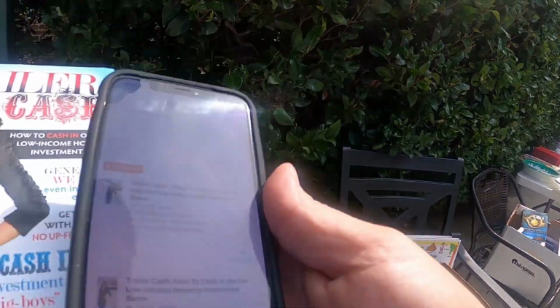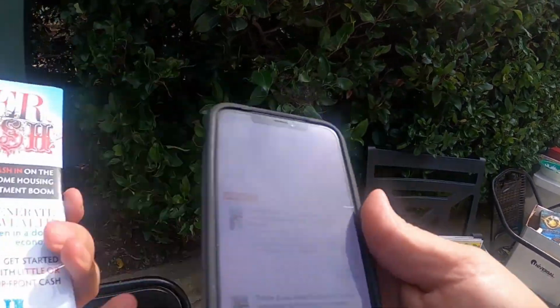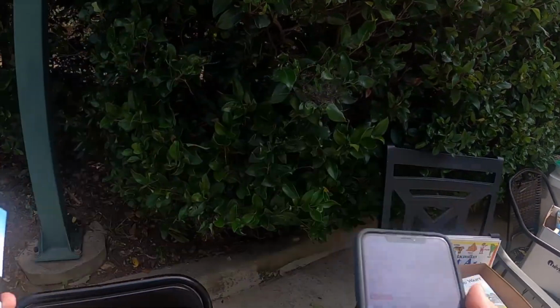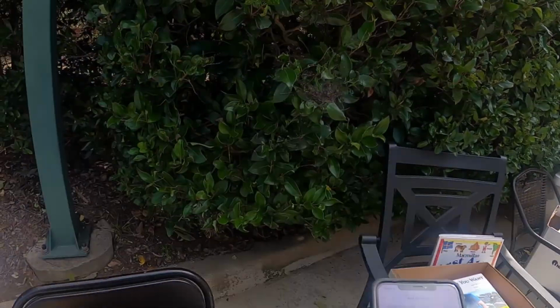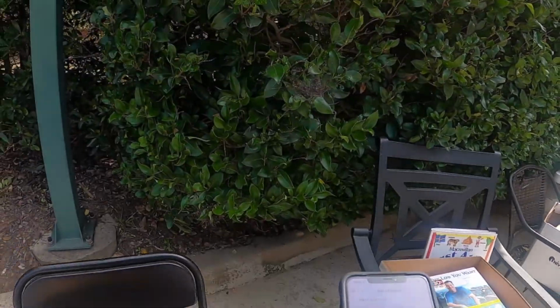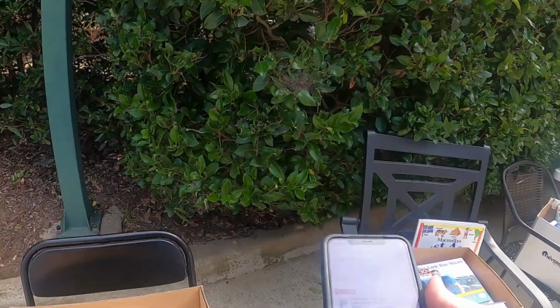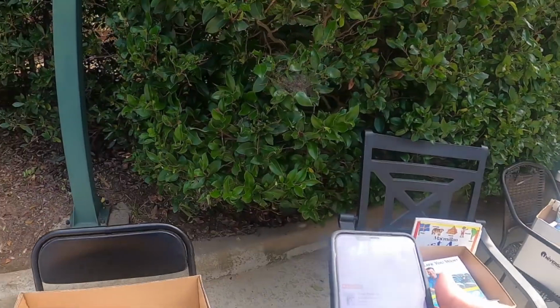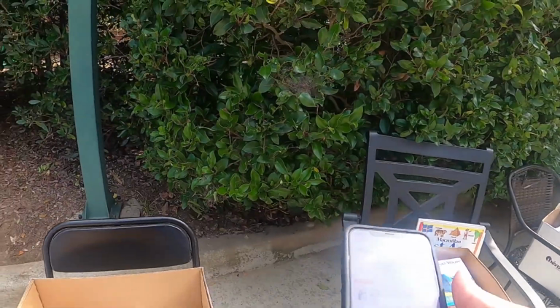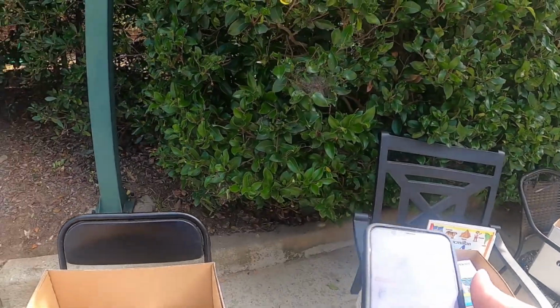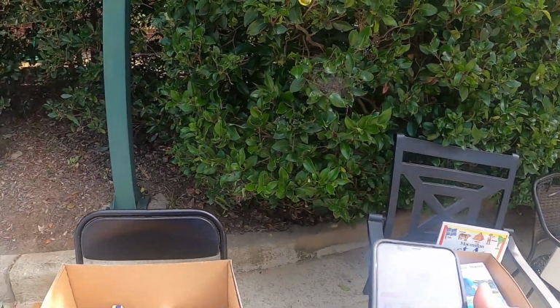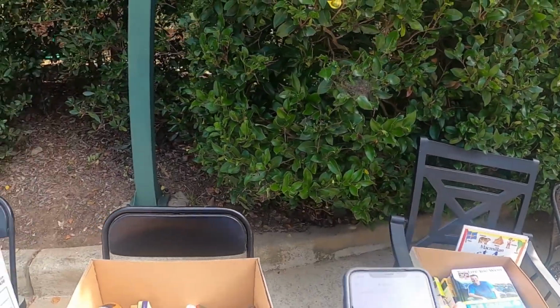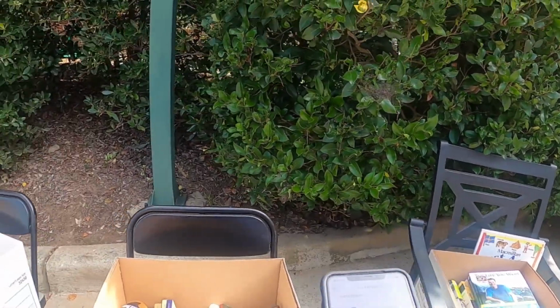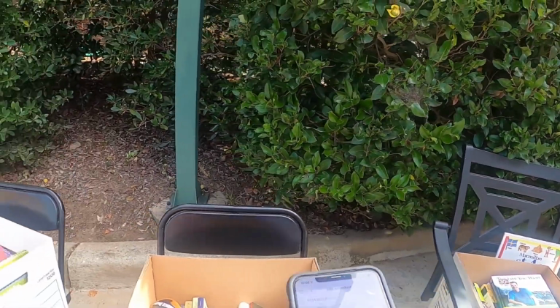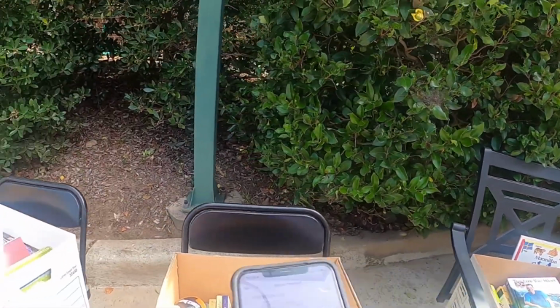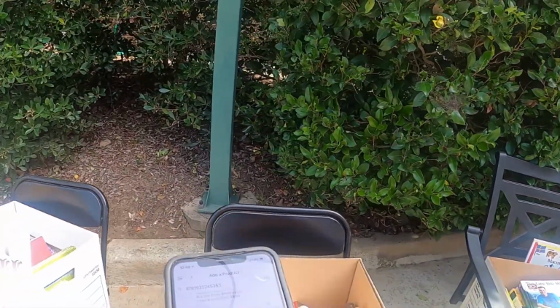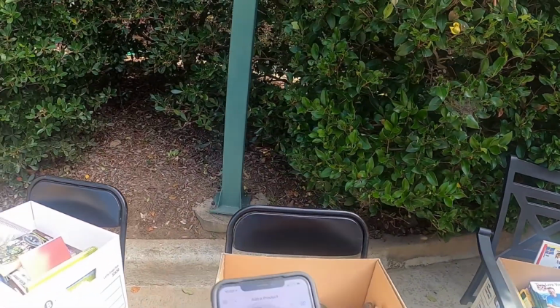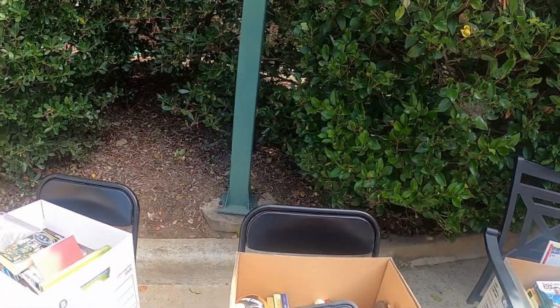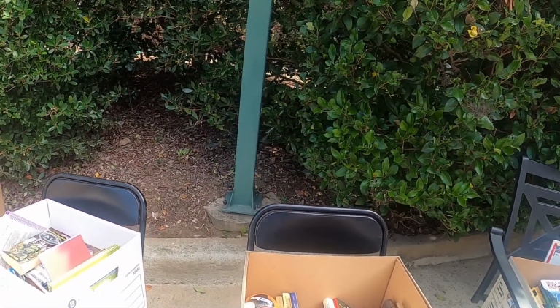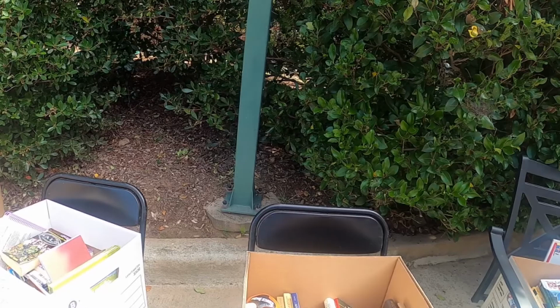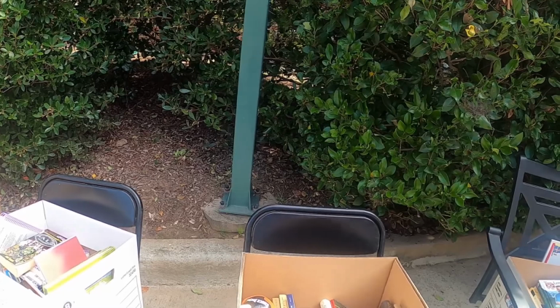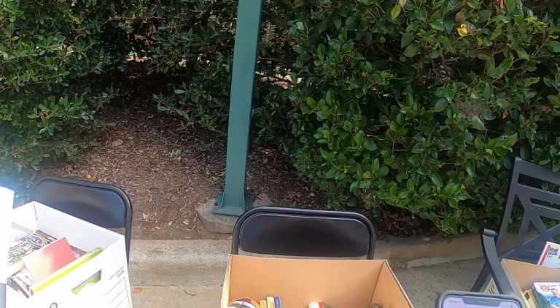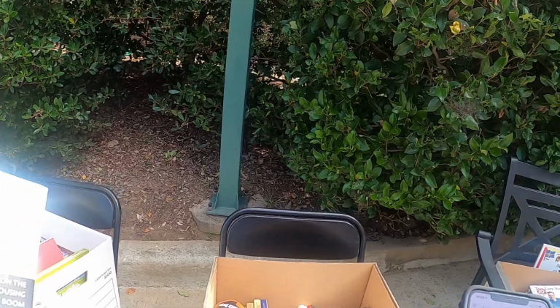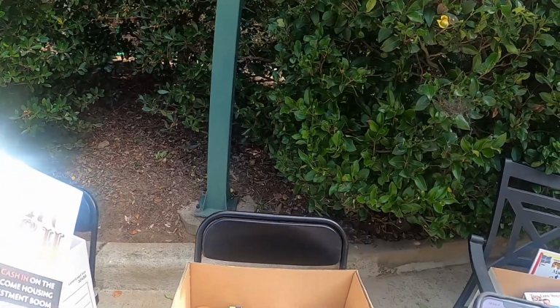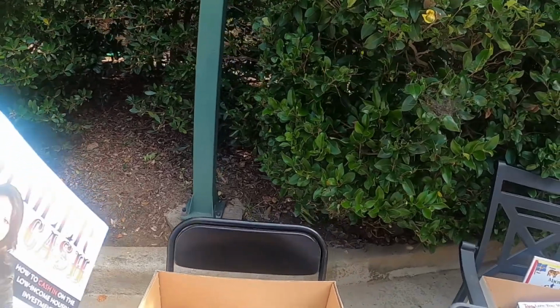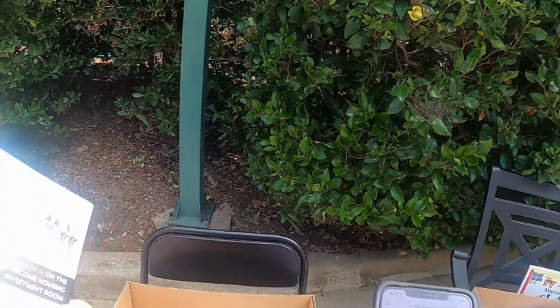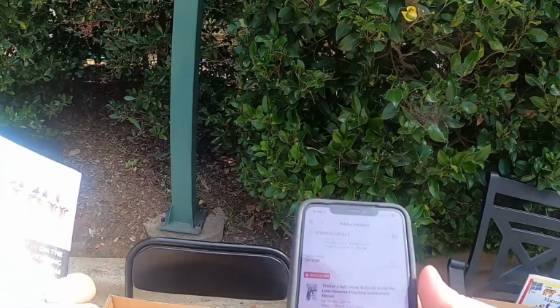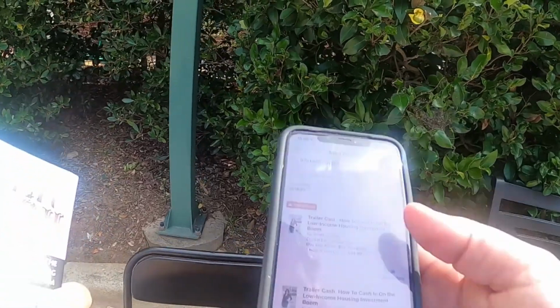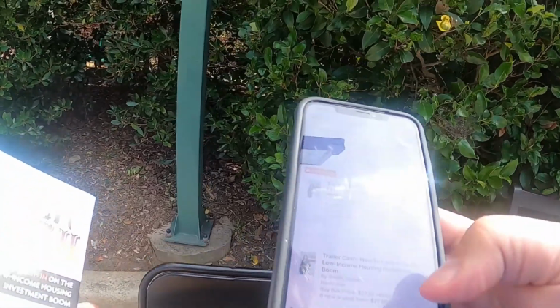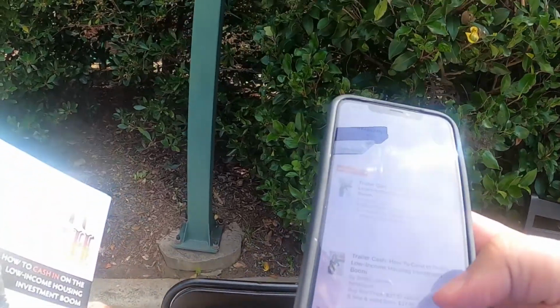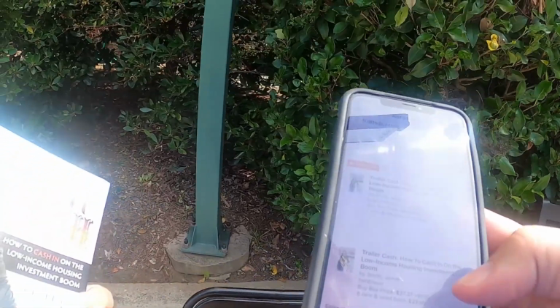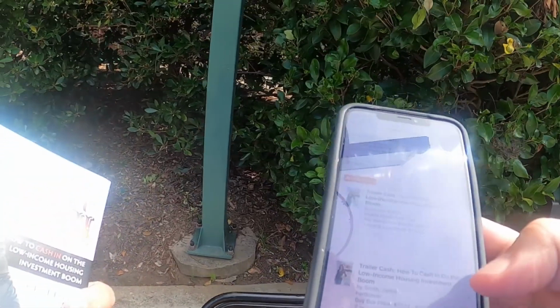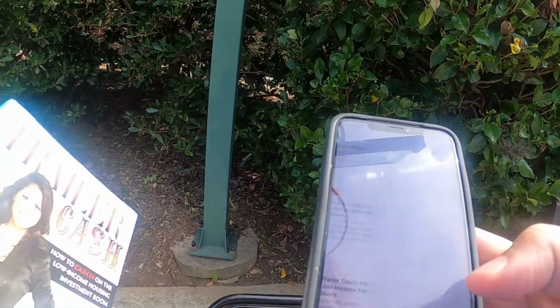We'll have to get that and give it to Melissa. Dollar books over here.